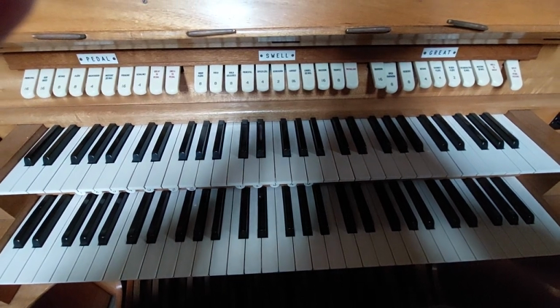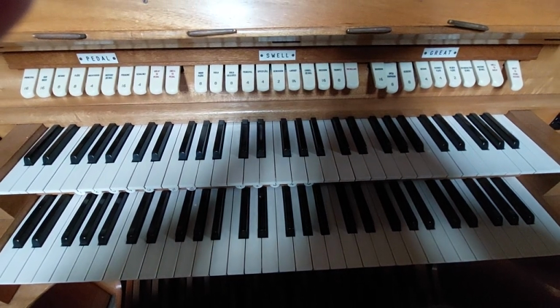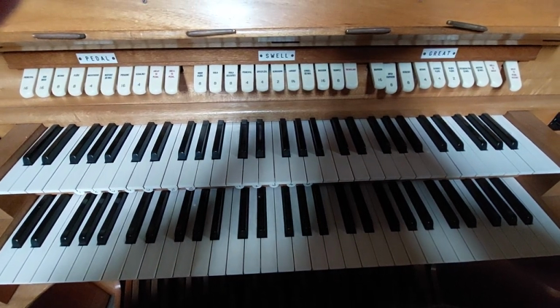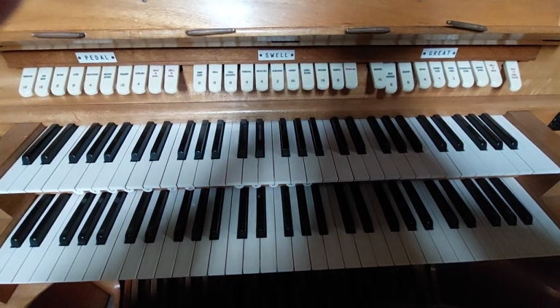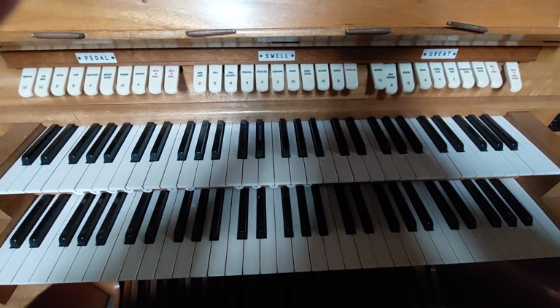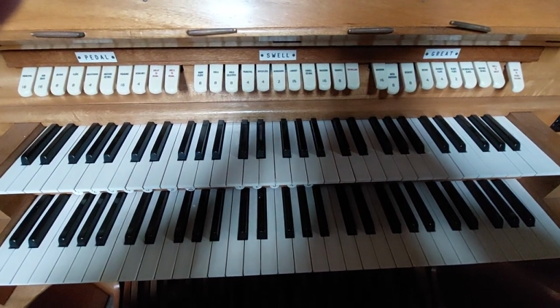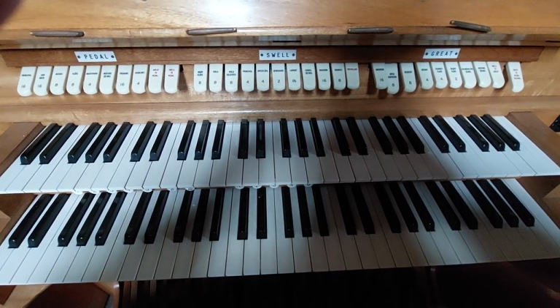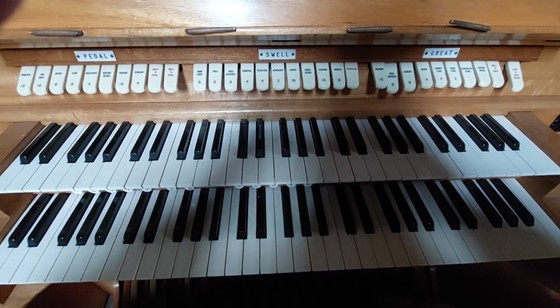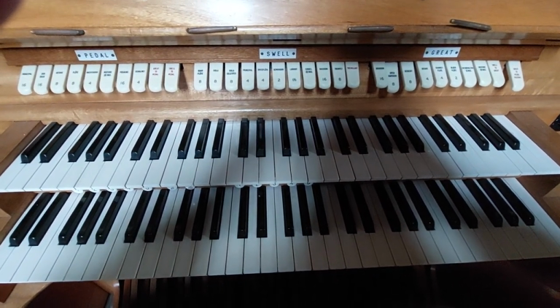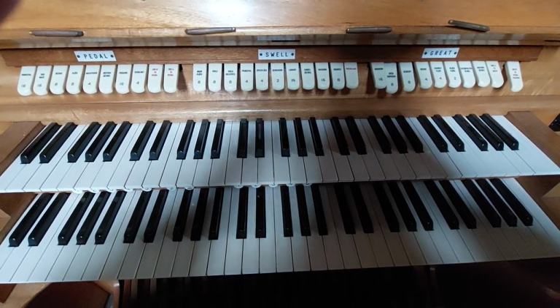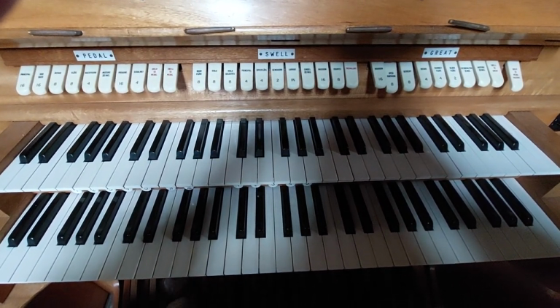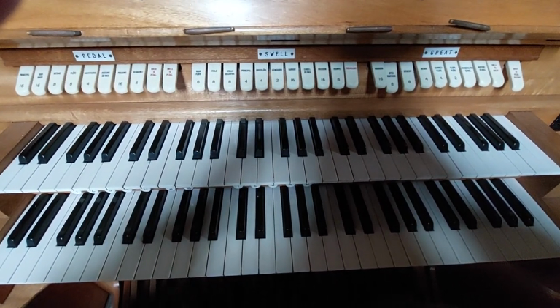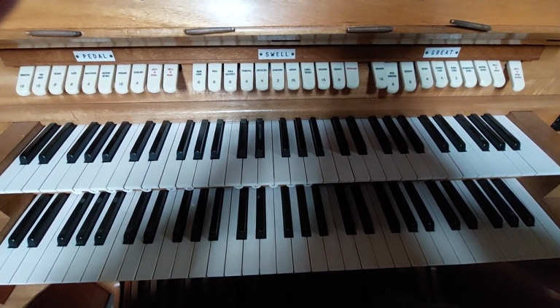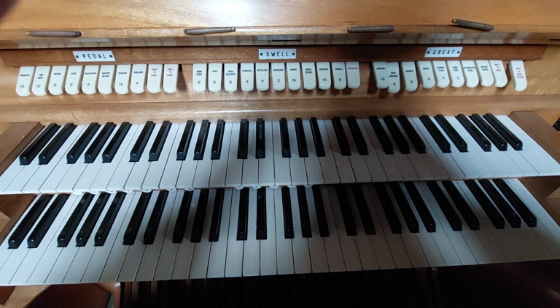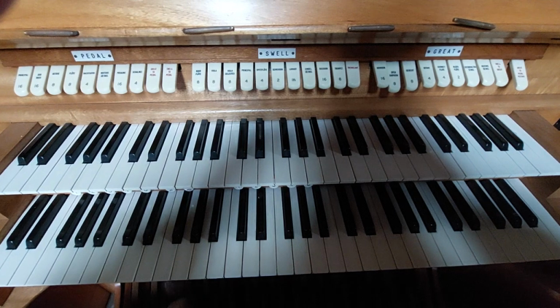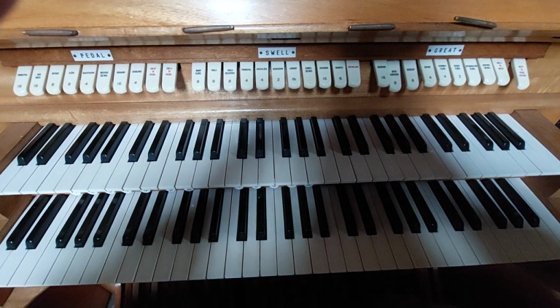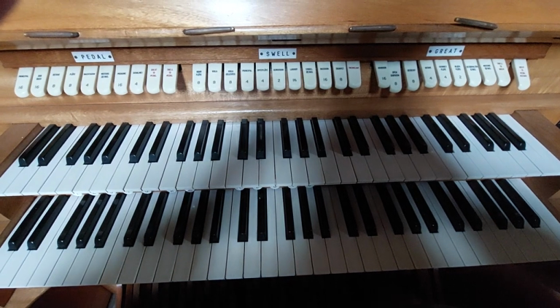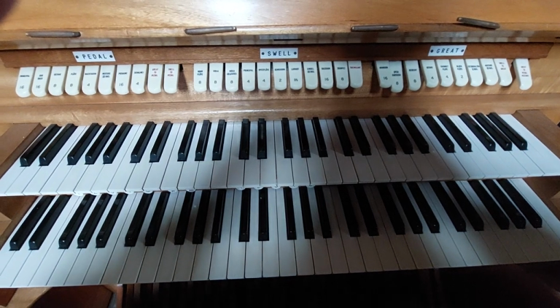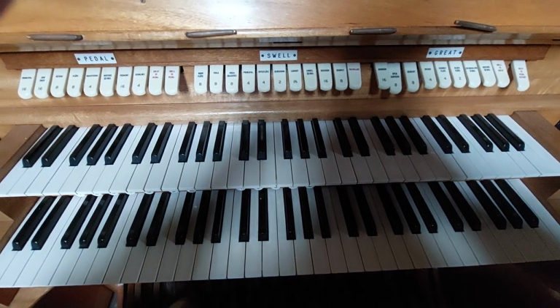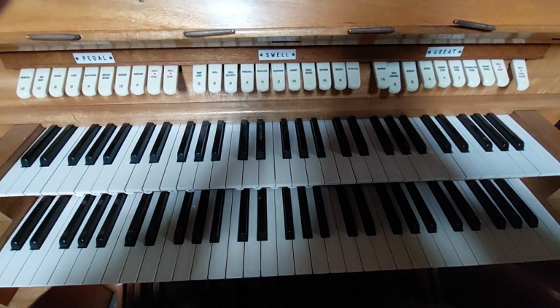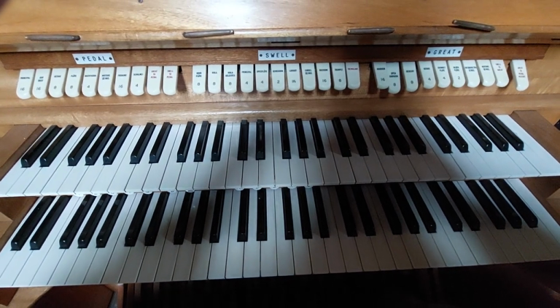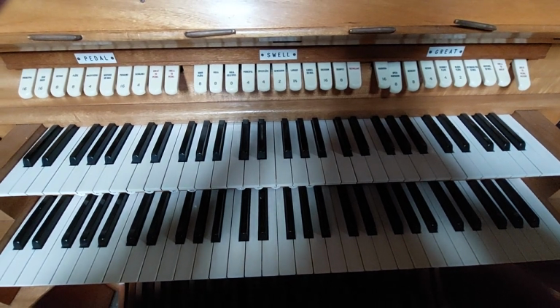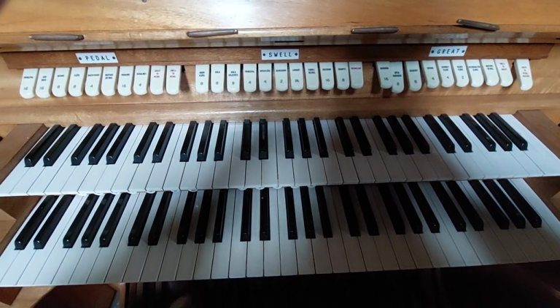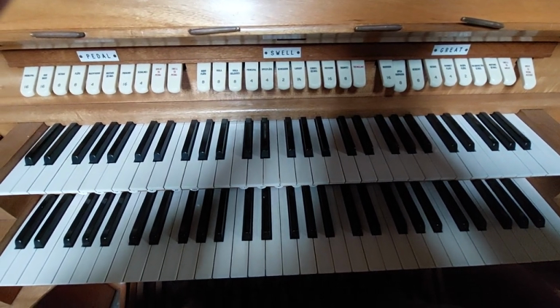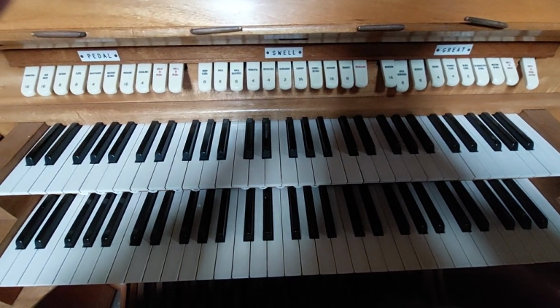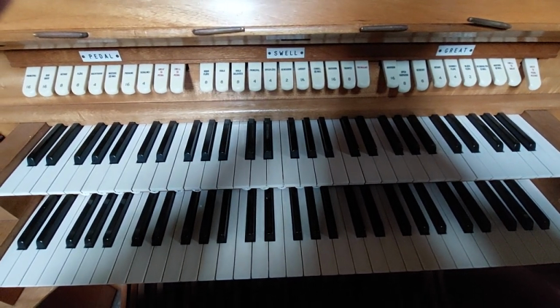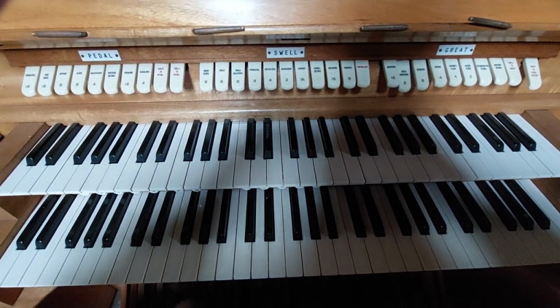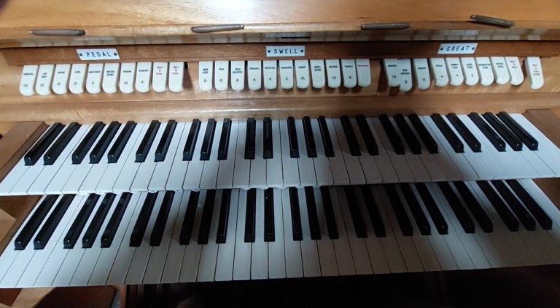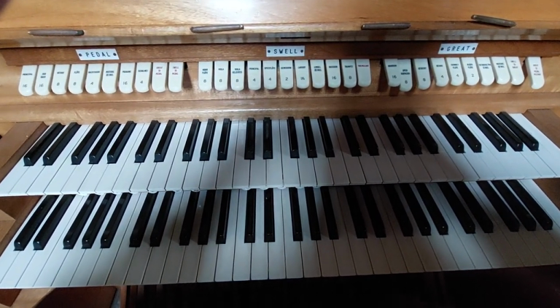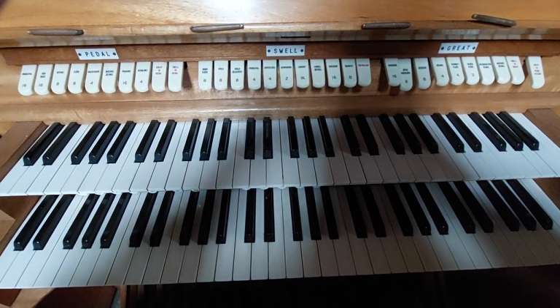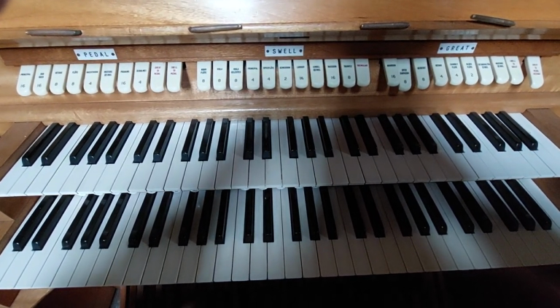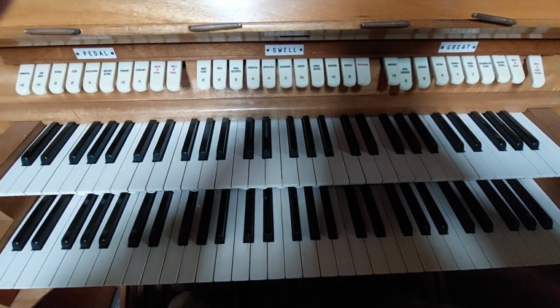Dinky-doo, me hearties, it's just me, Scotty McClough, and I thought I'd introduce you to my dear friend, the pipe organ.